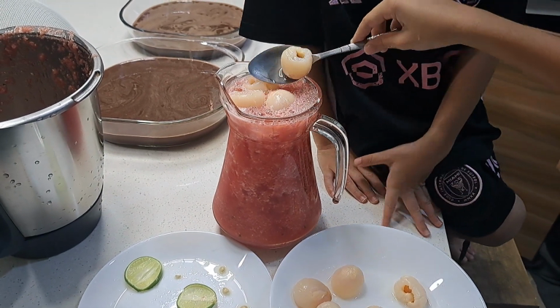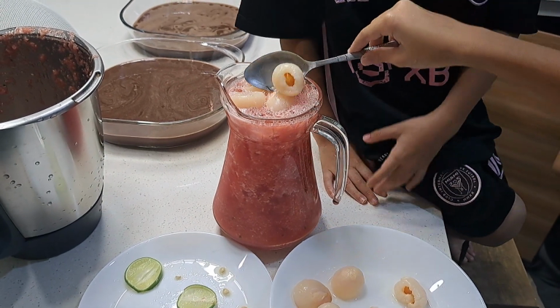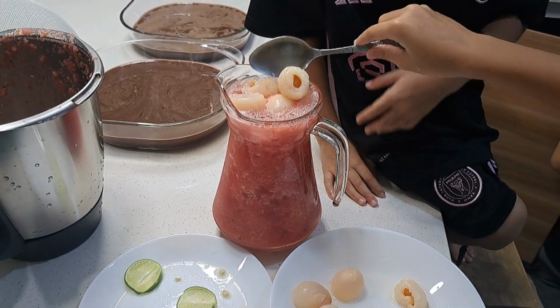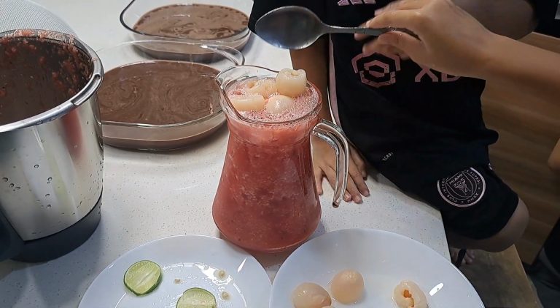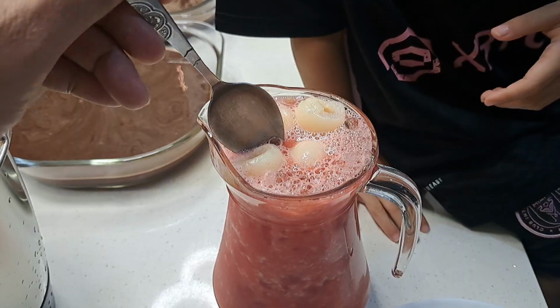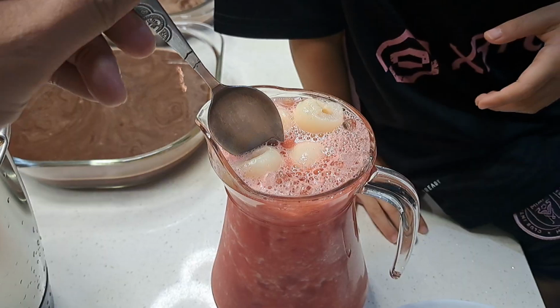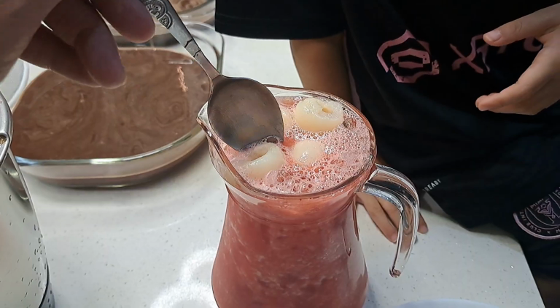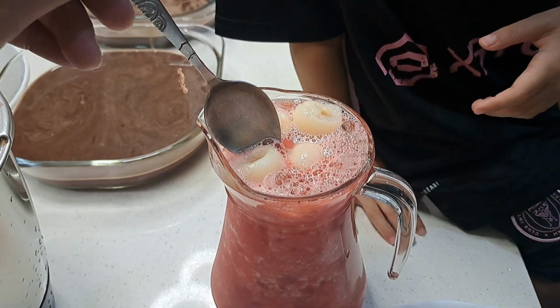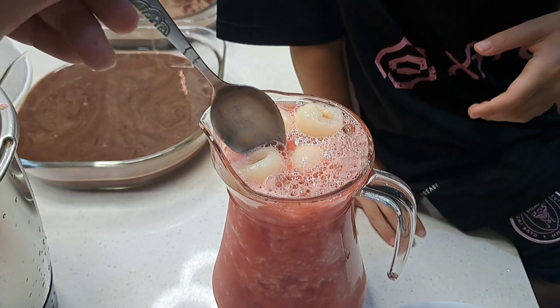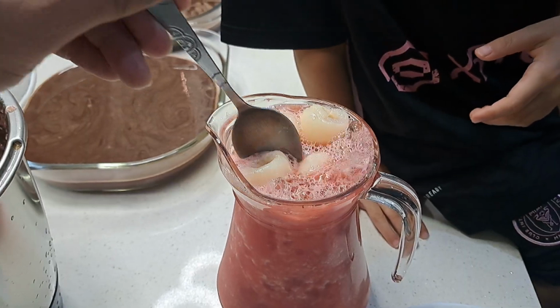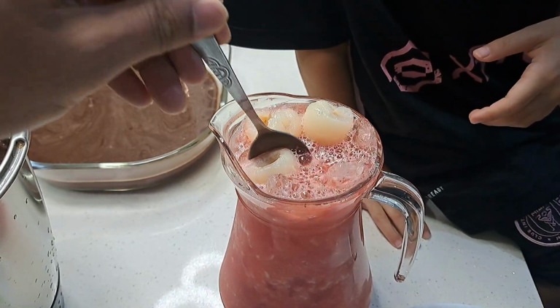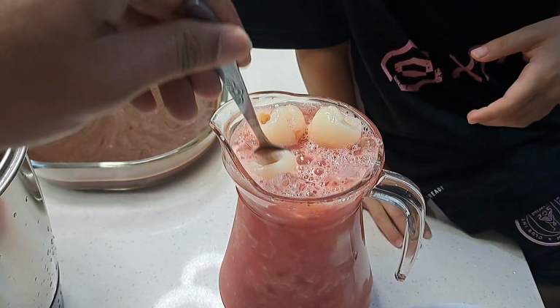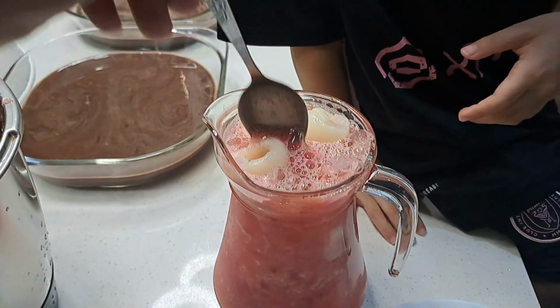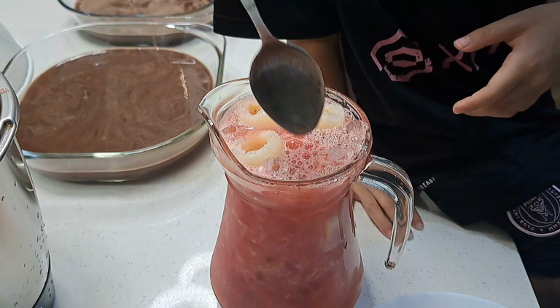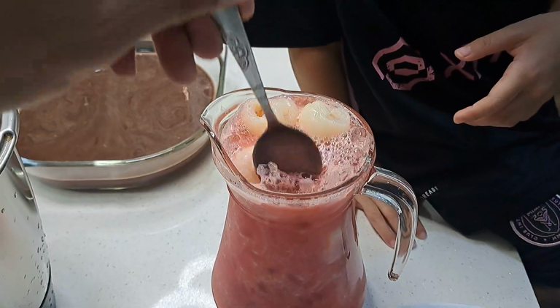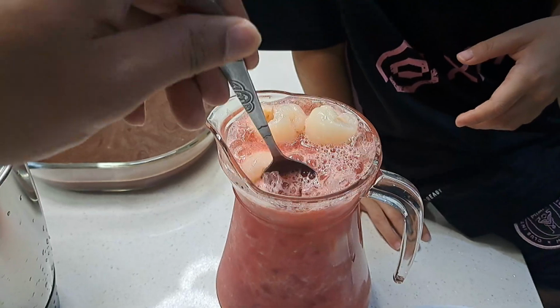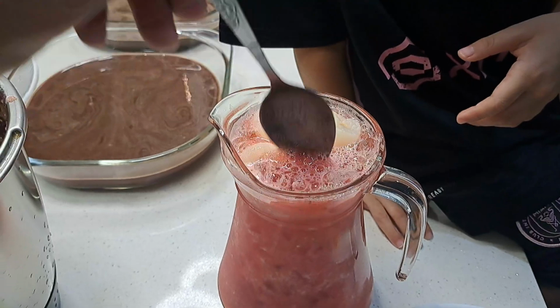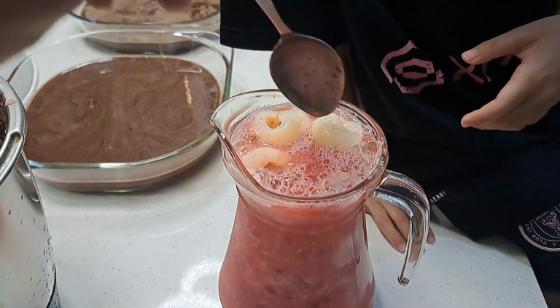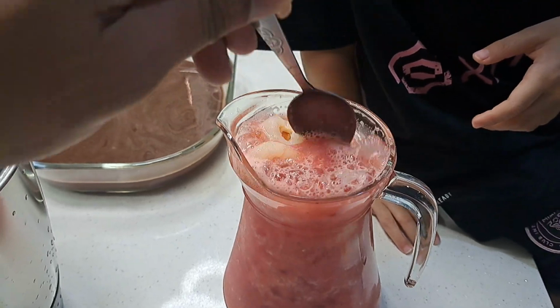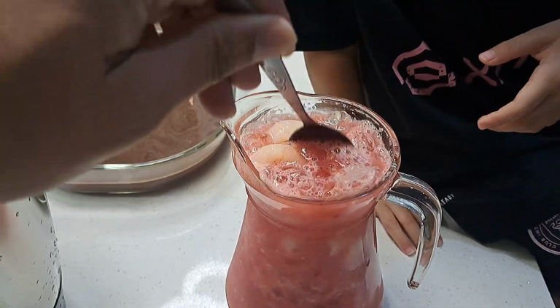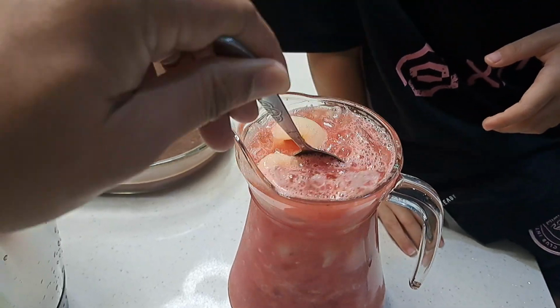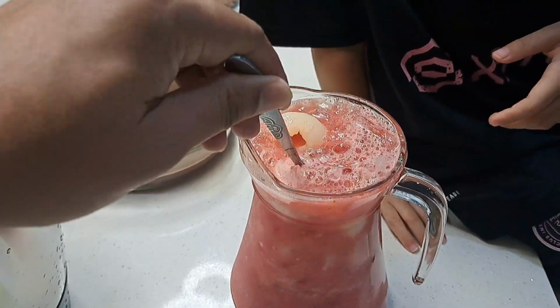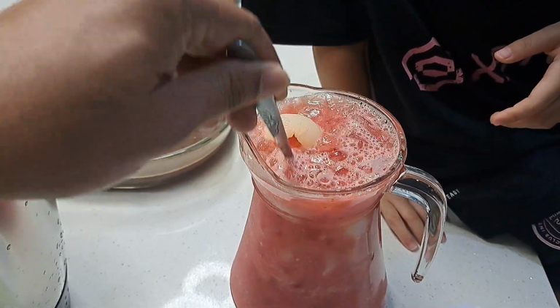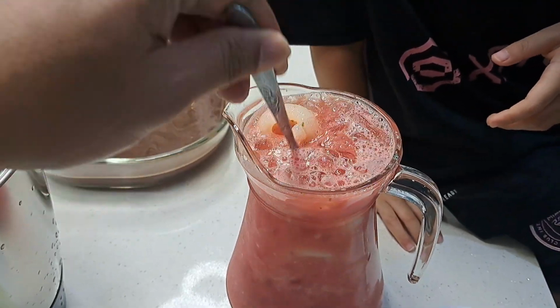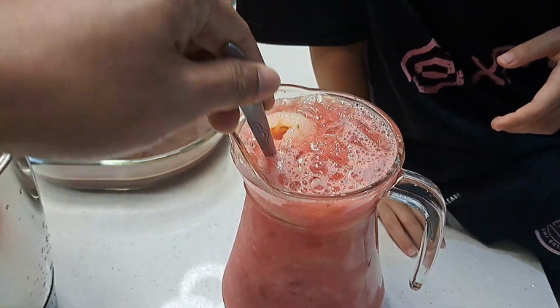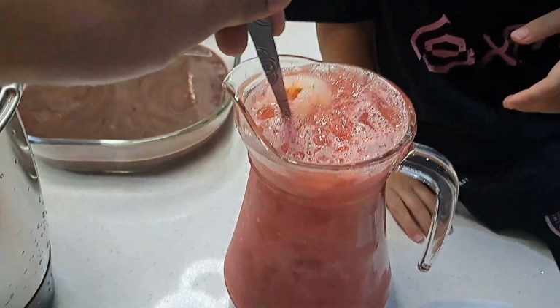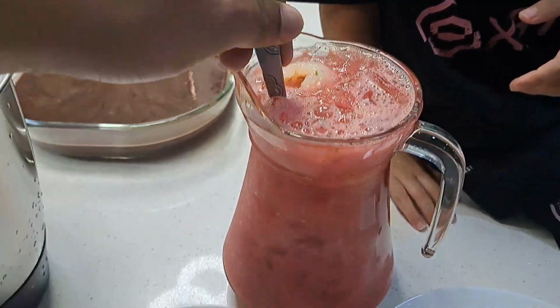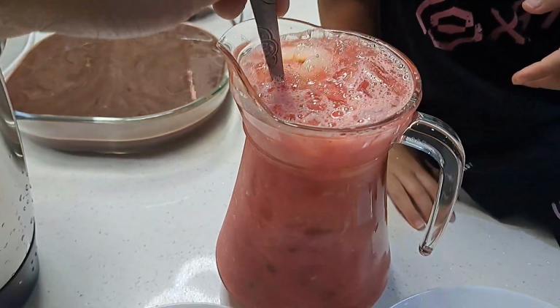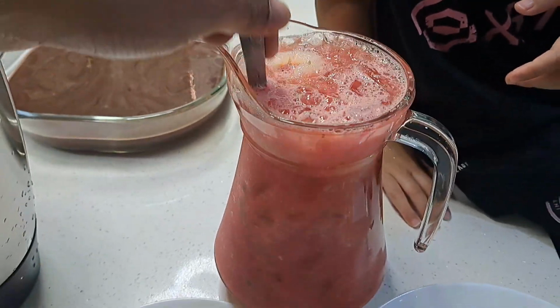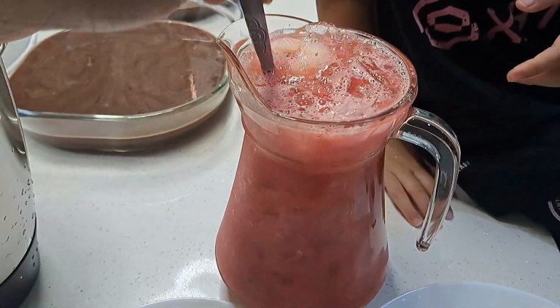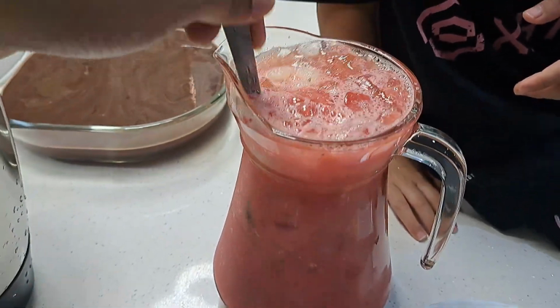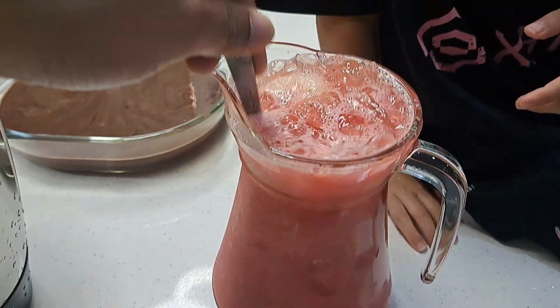Now let's mix it. That can be delicious!